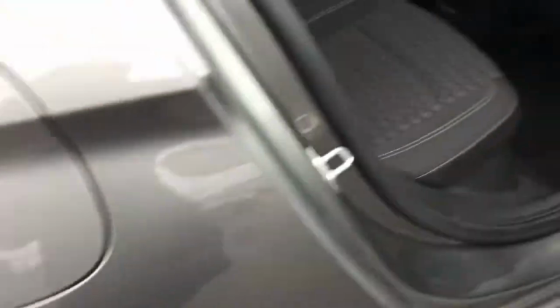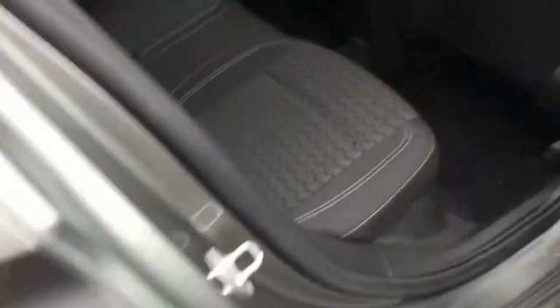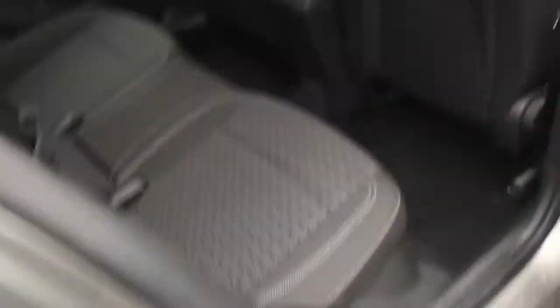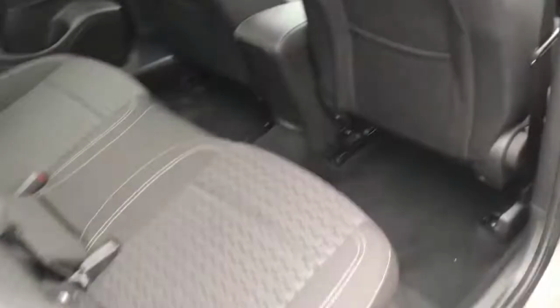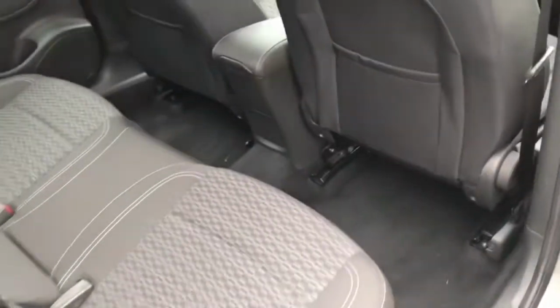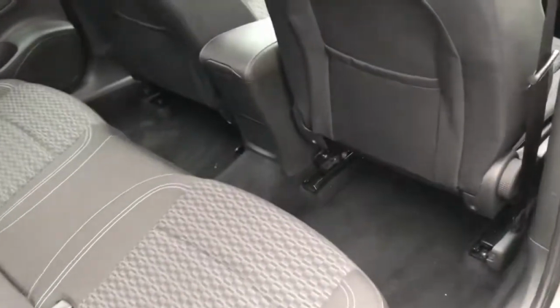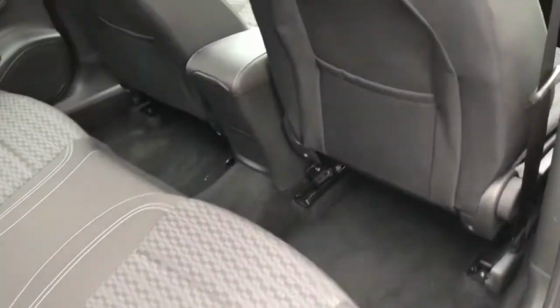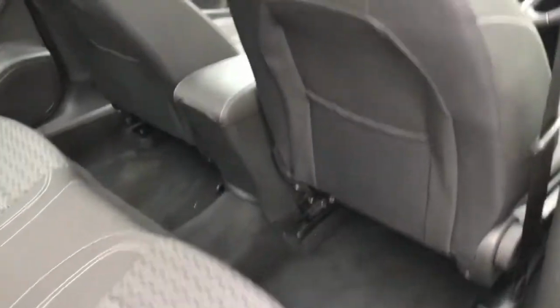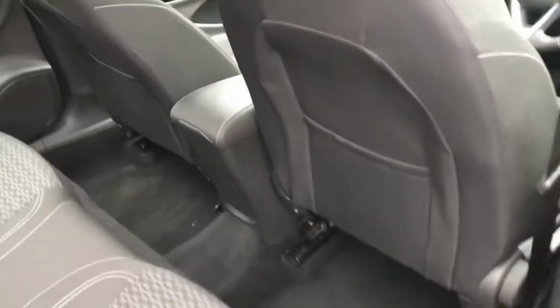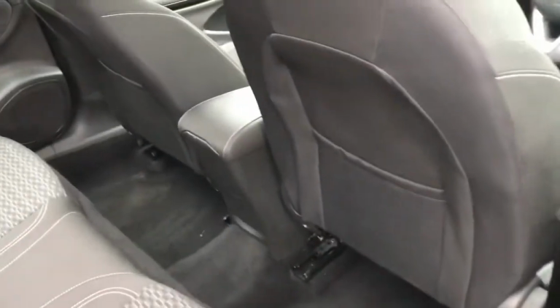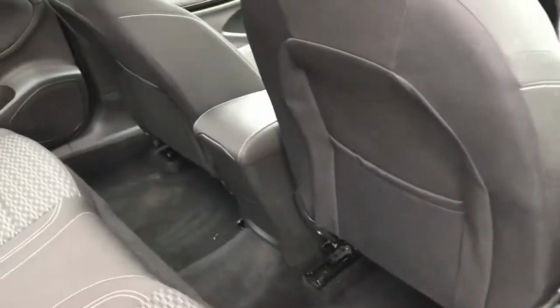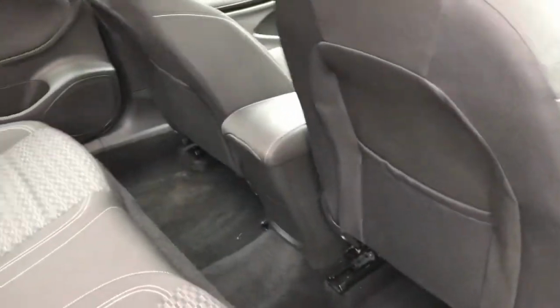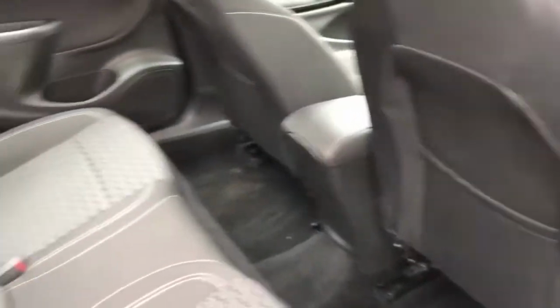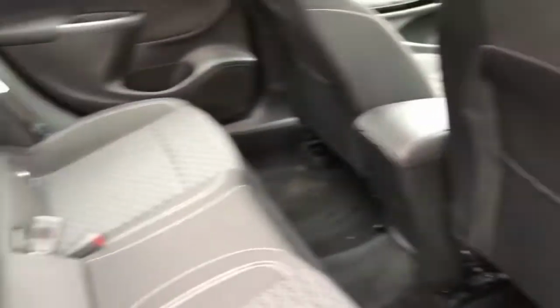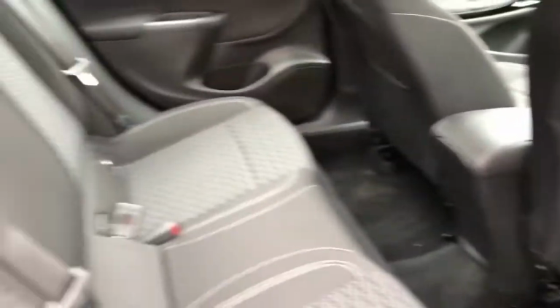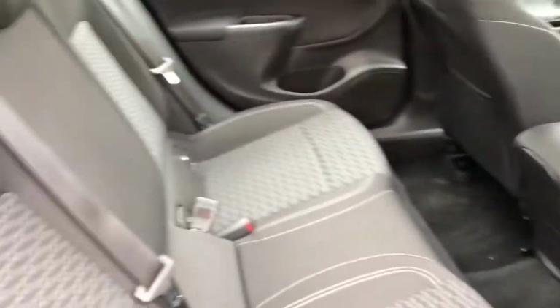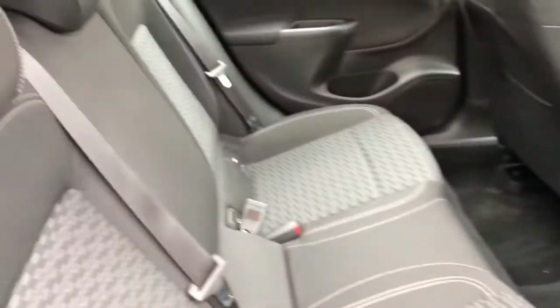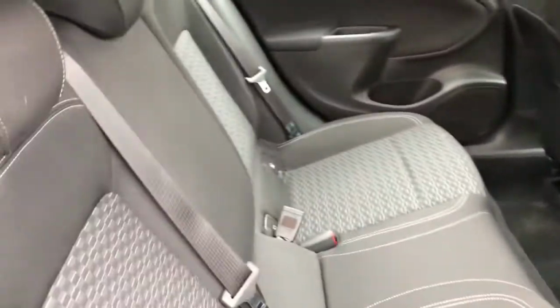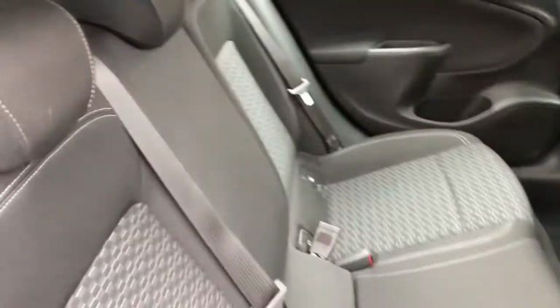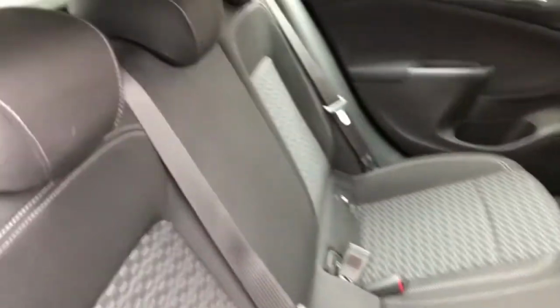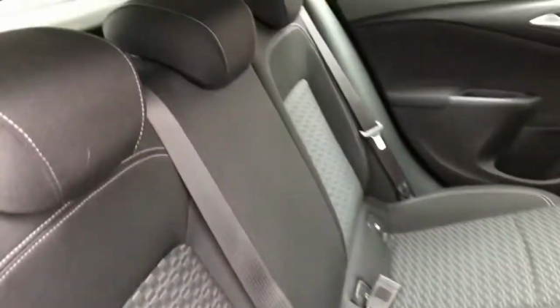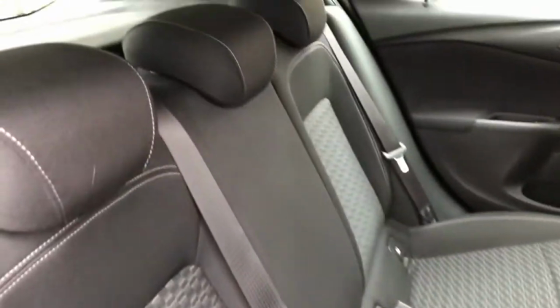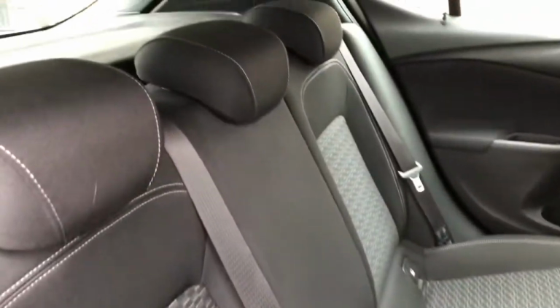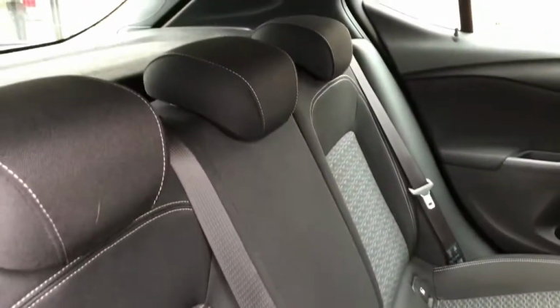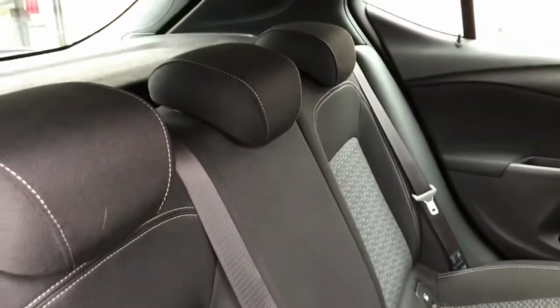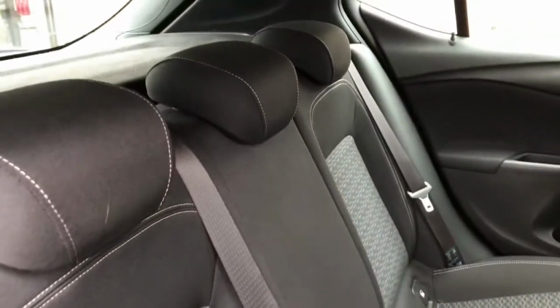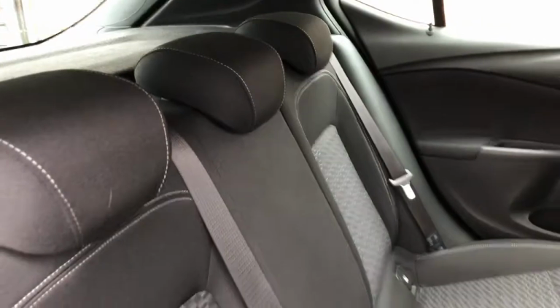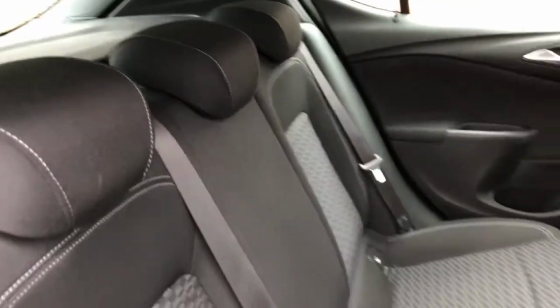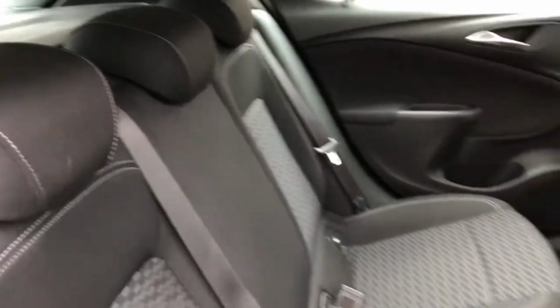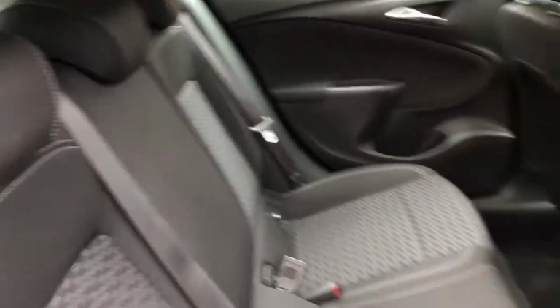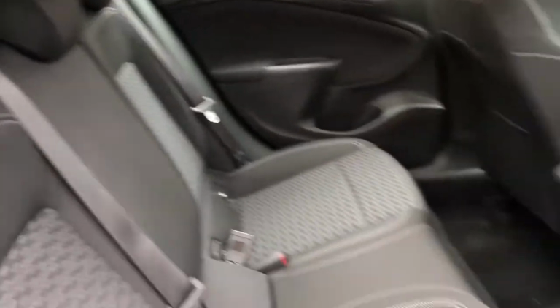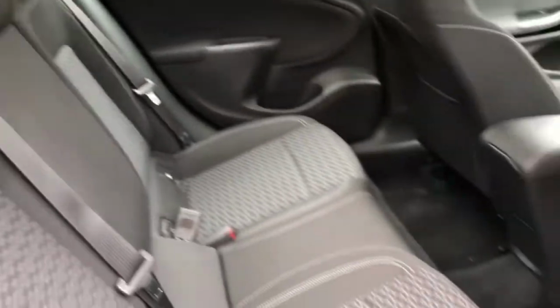Here you can see you do have your pockets behind both of your front seats and you've got your three back seats.